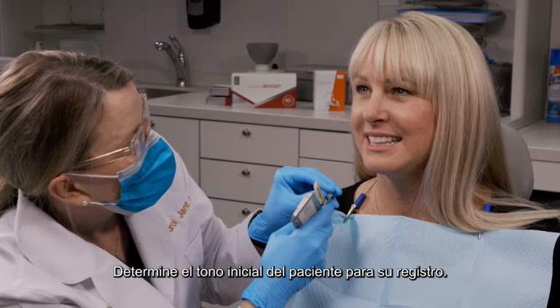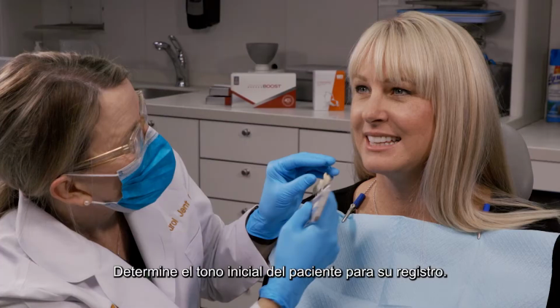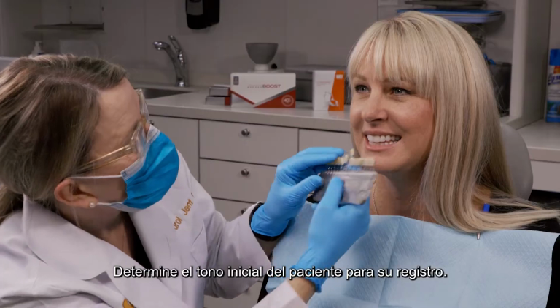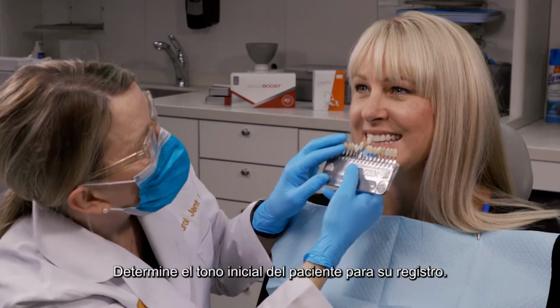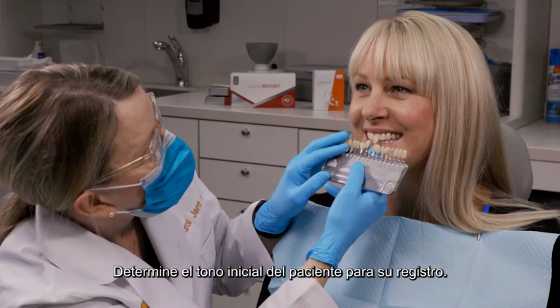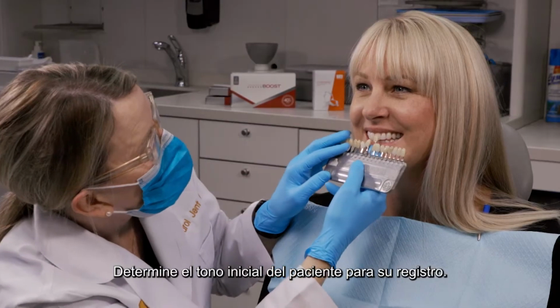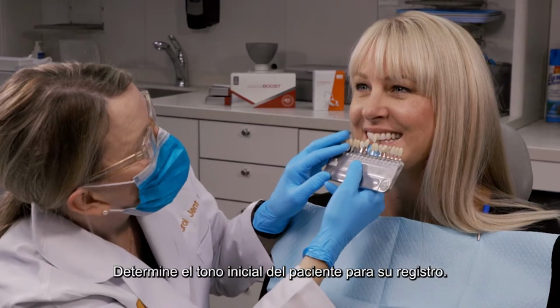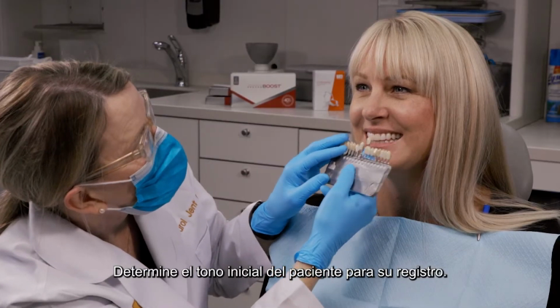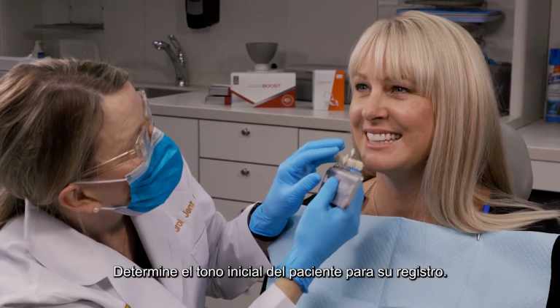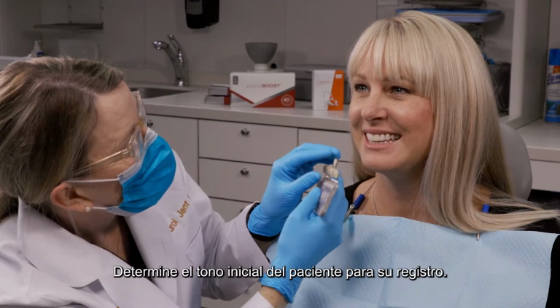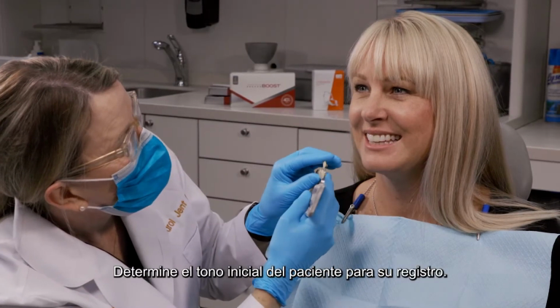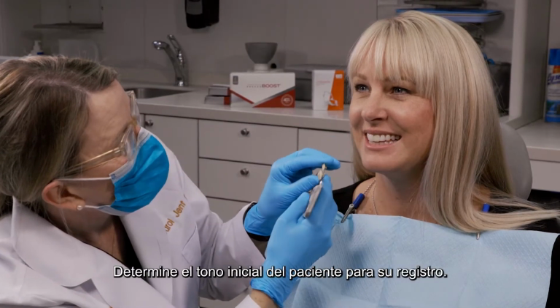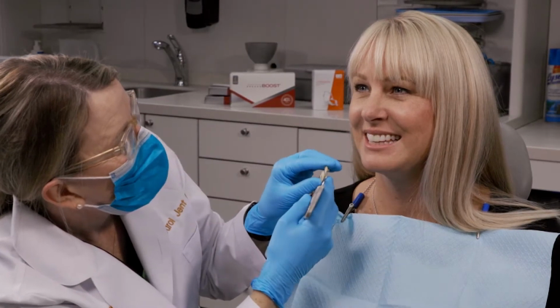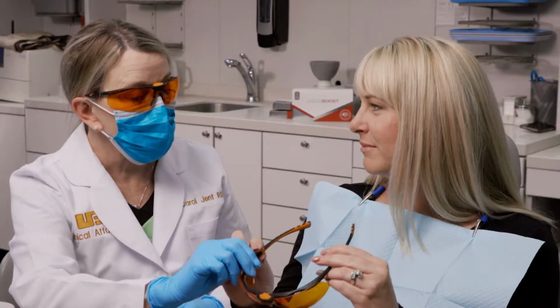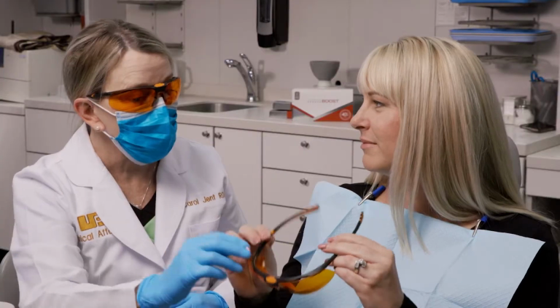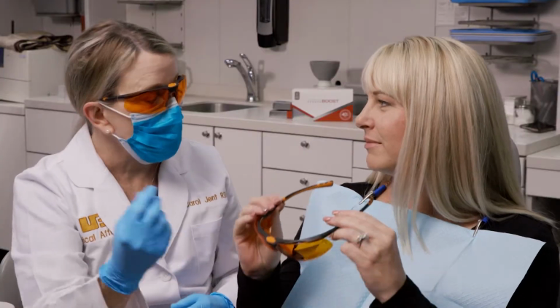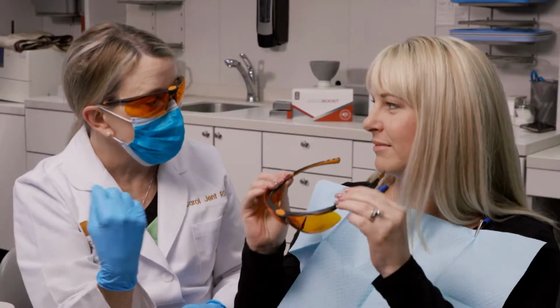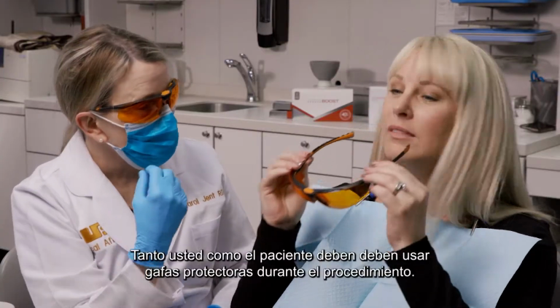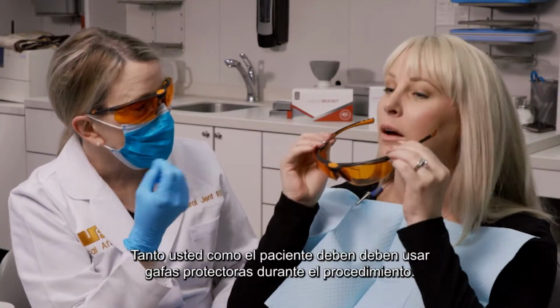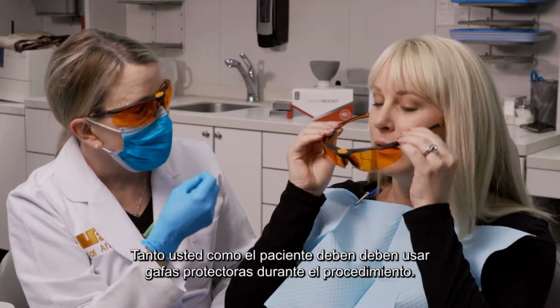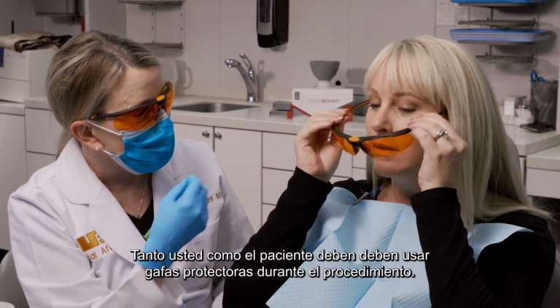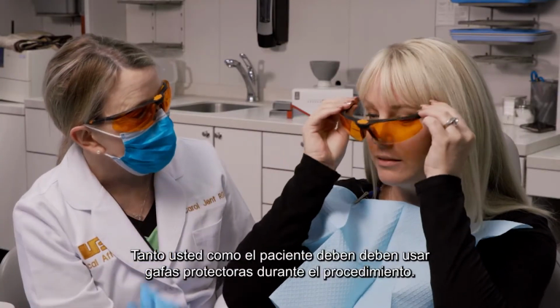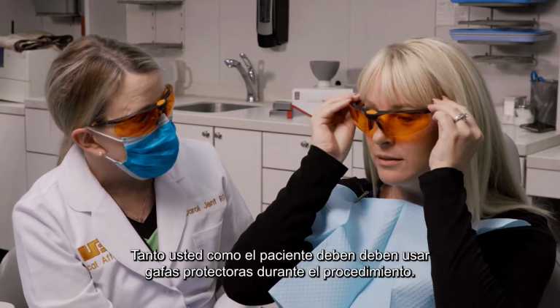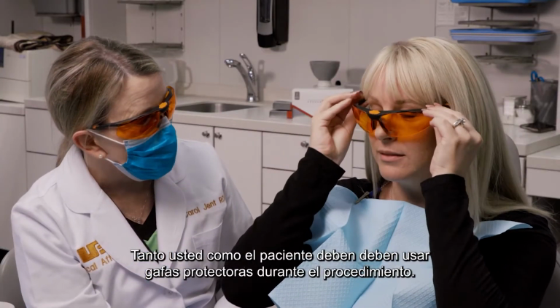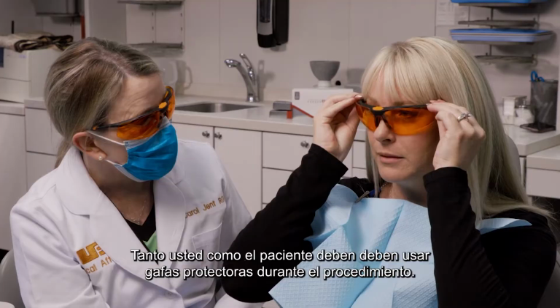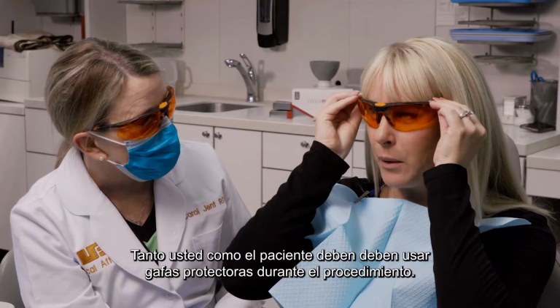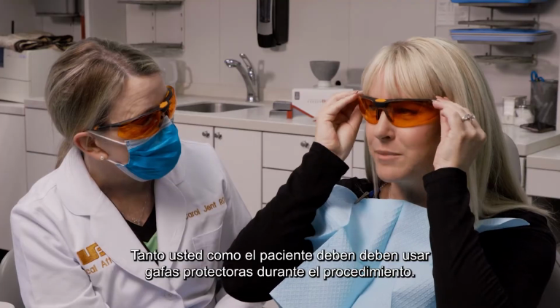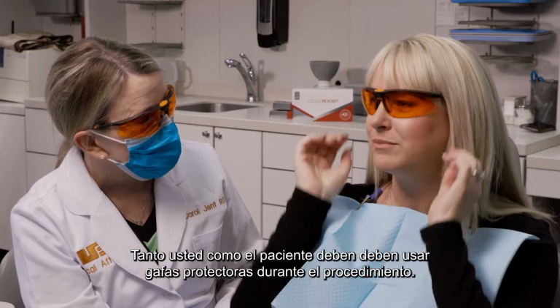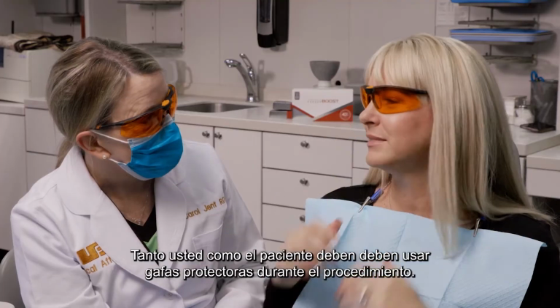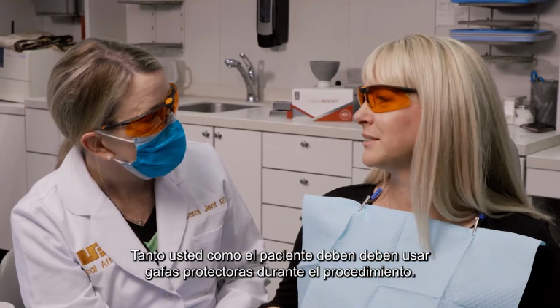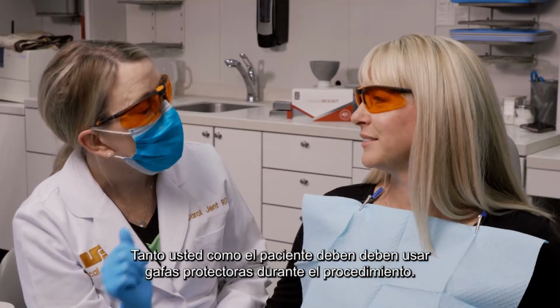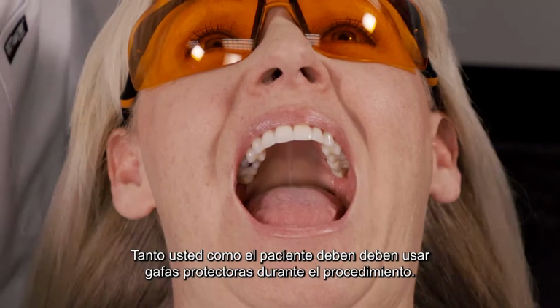Determine the patient's initial shade for your records. Both you and the patient should wear protective eyewear during the procedure.